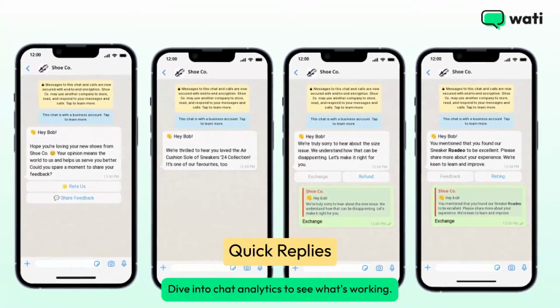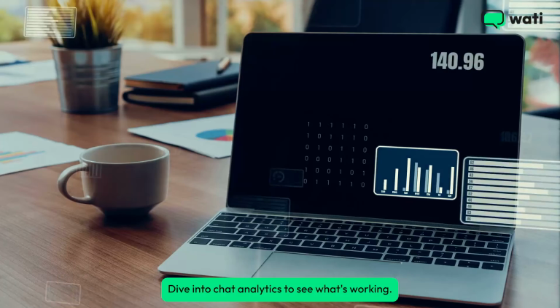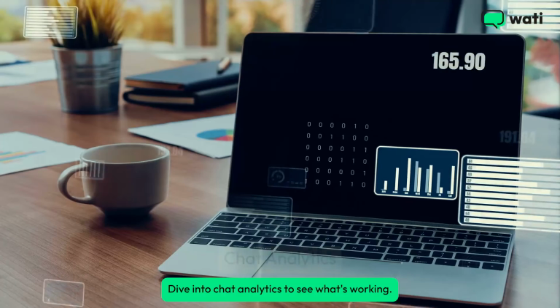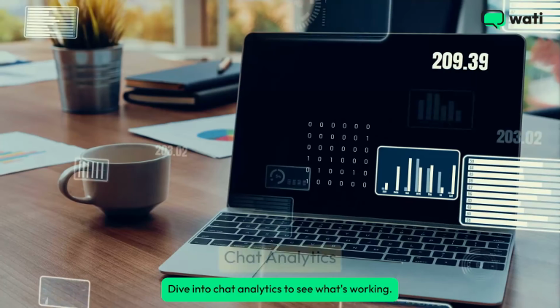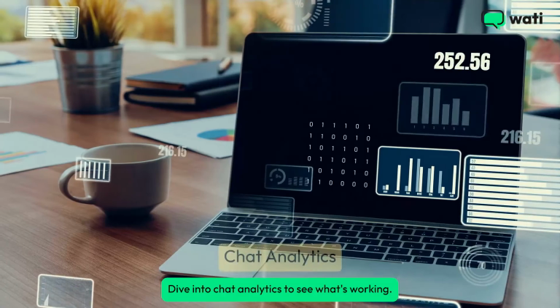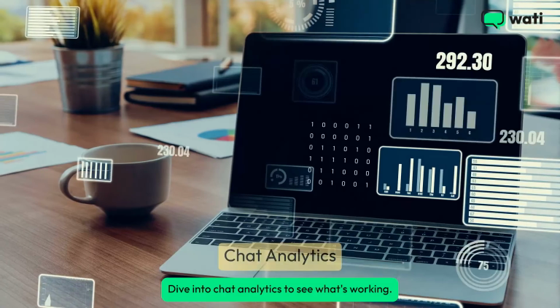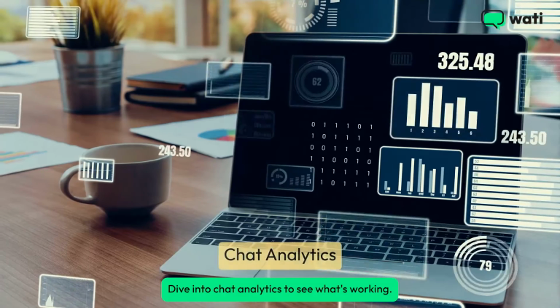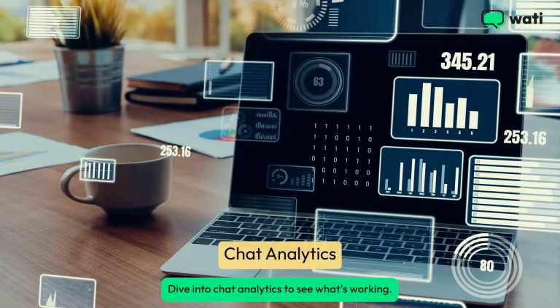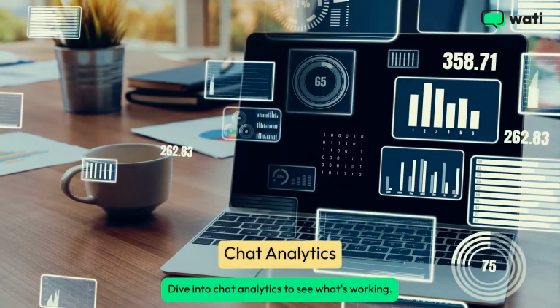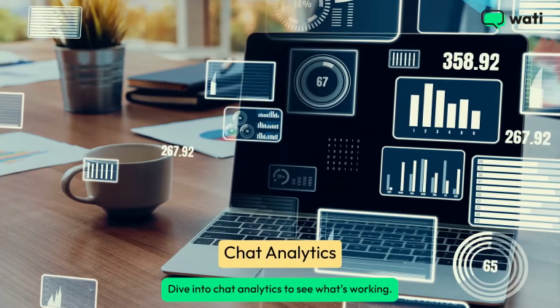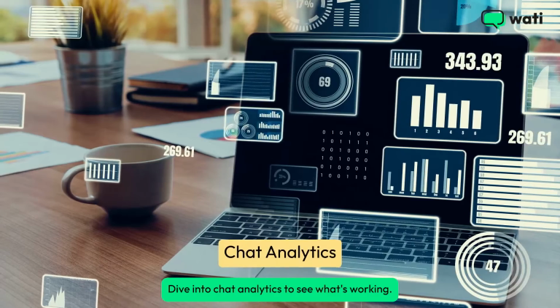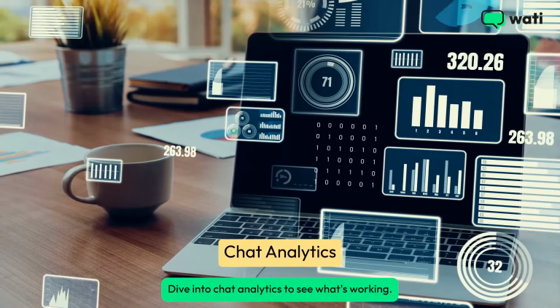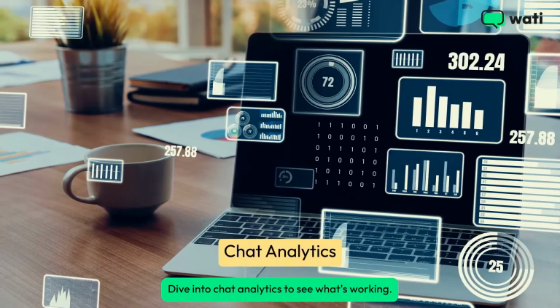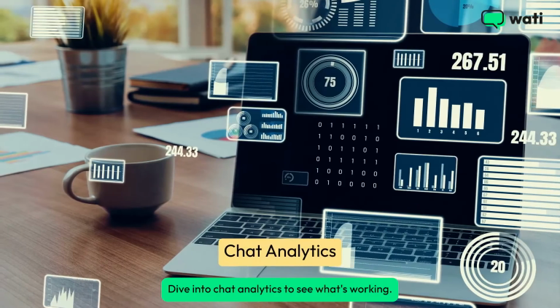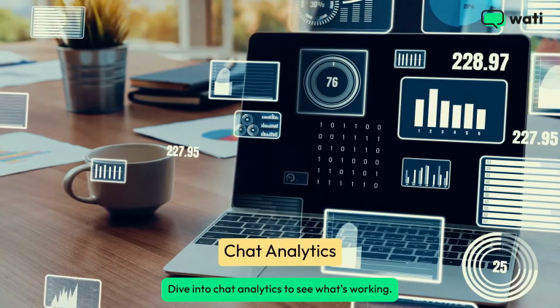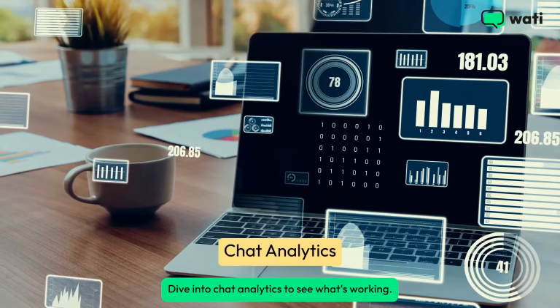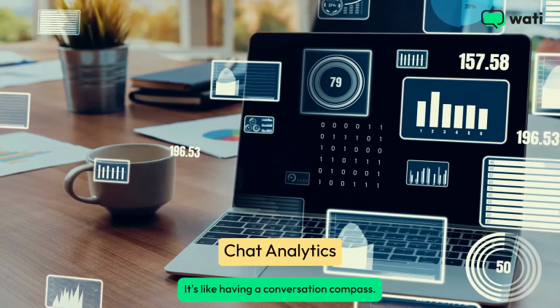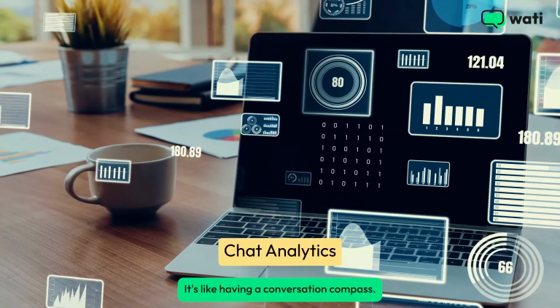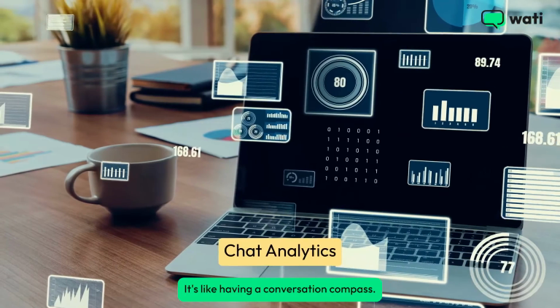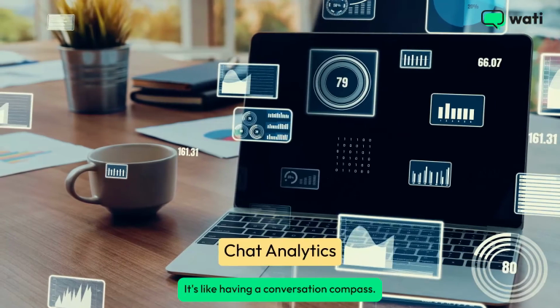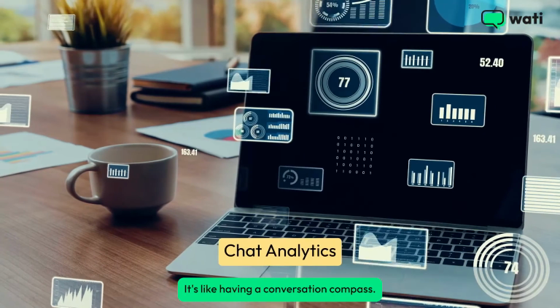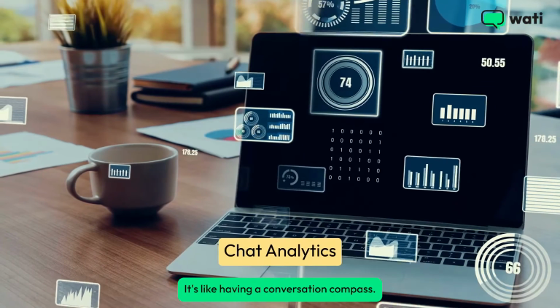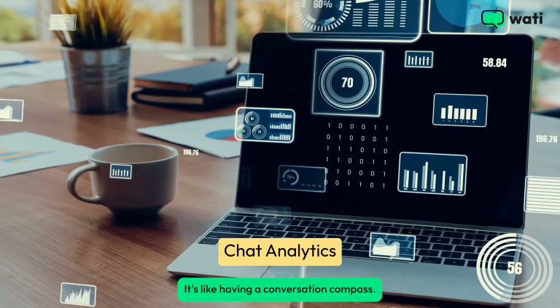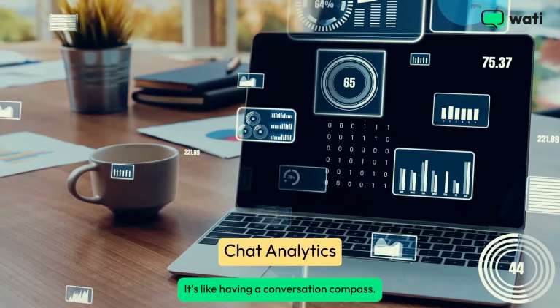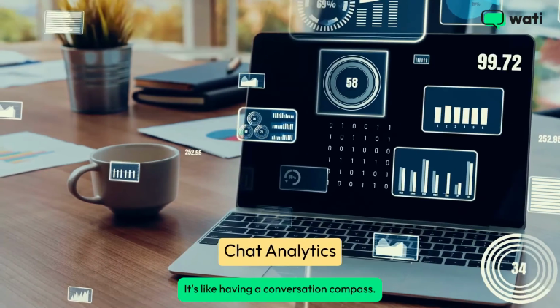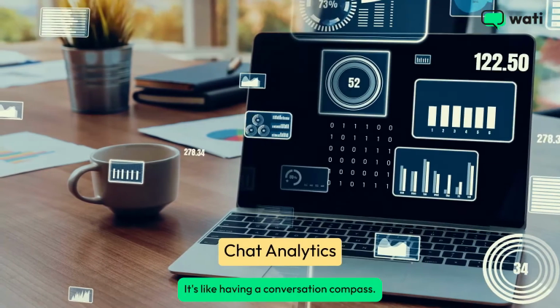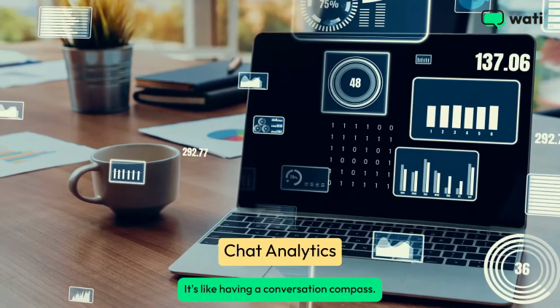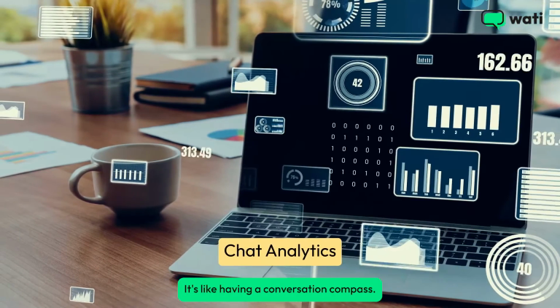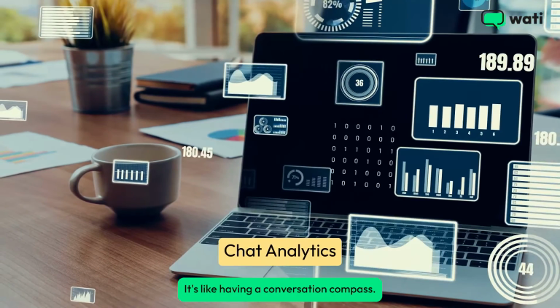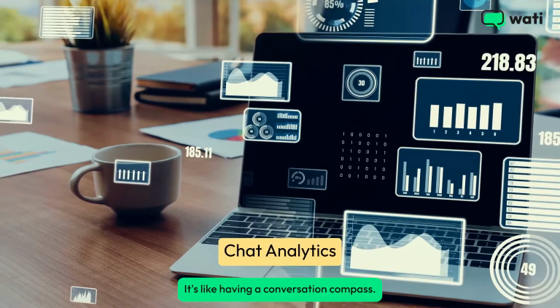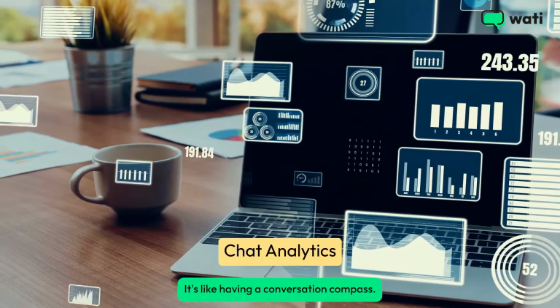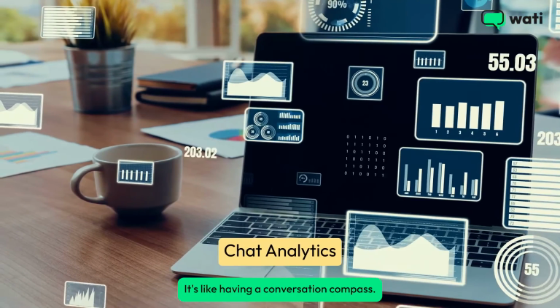Dive into chat analytics to see what's working. It's like having a conversation compass.